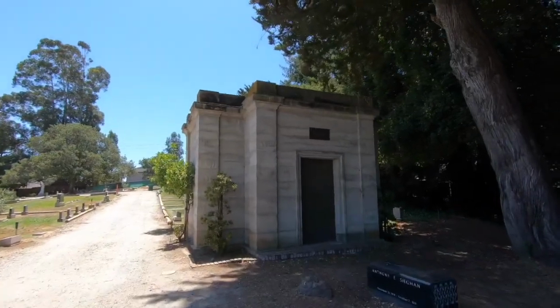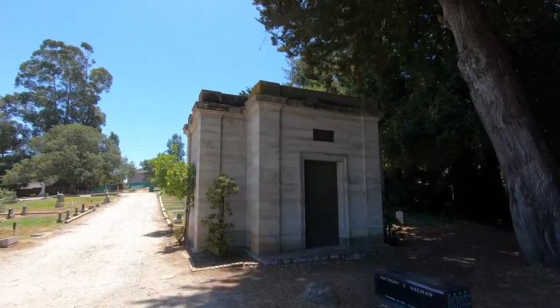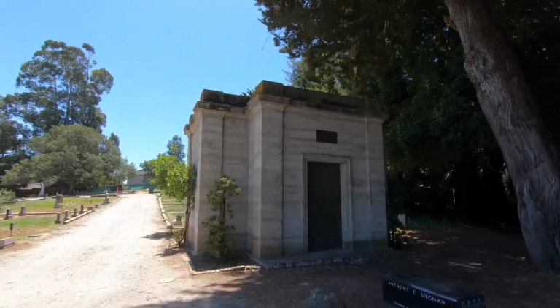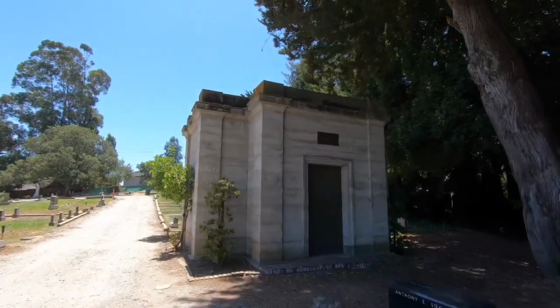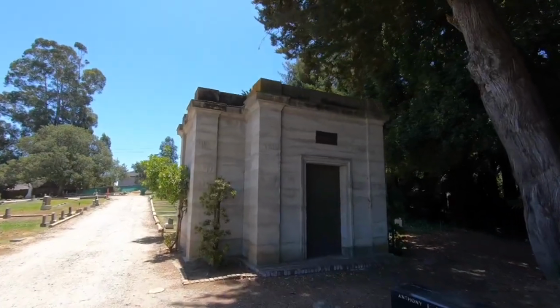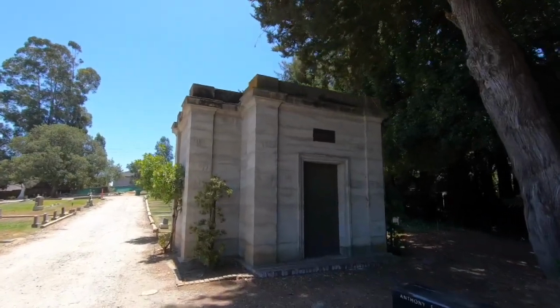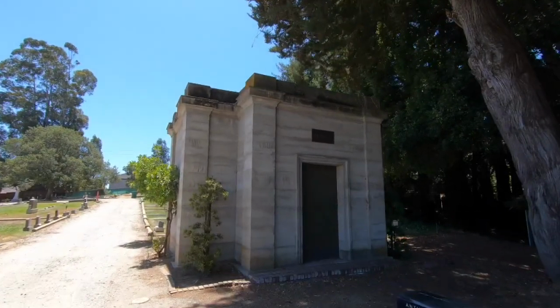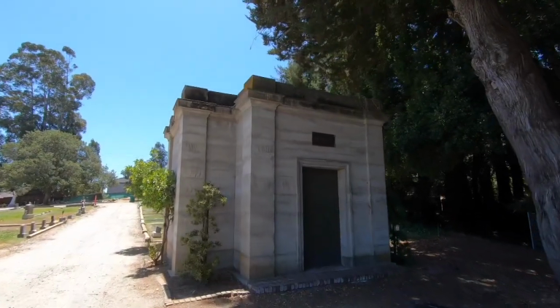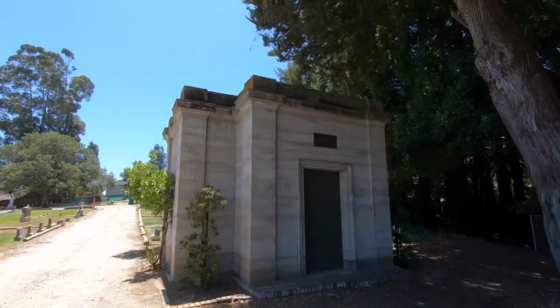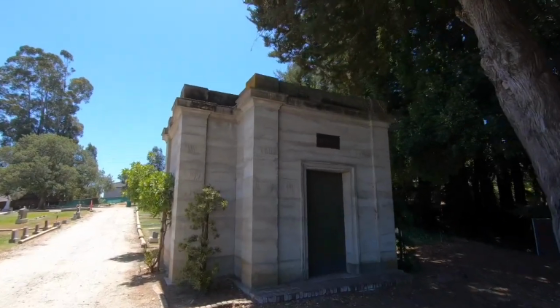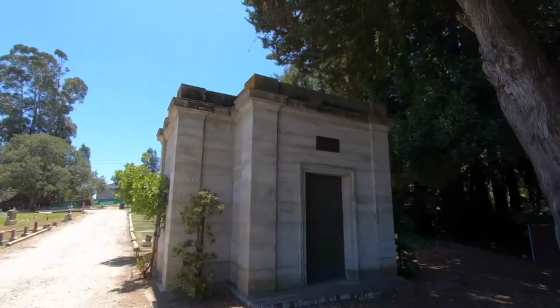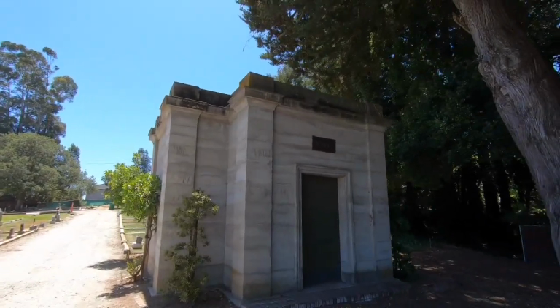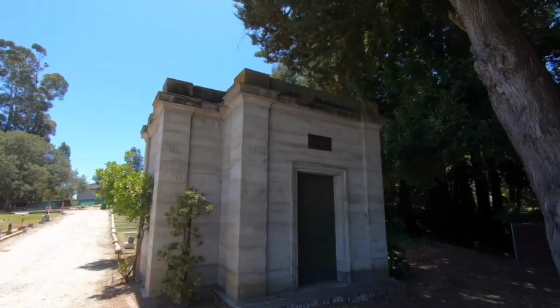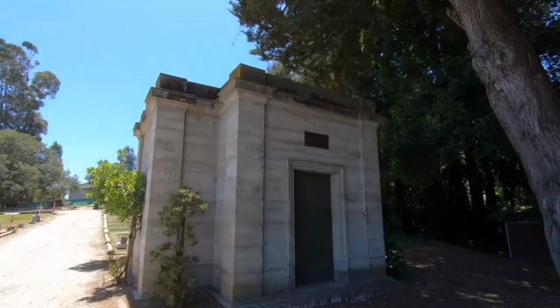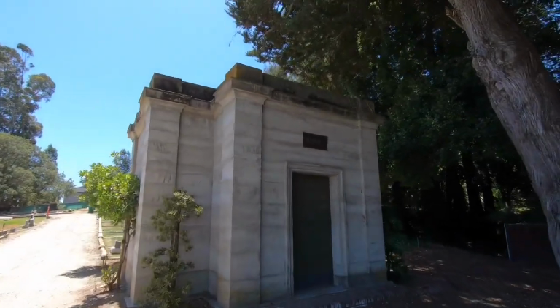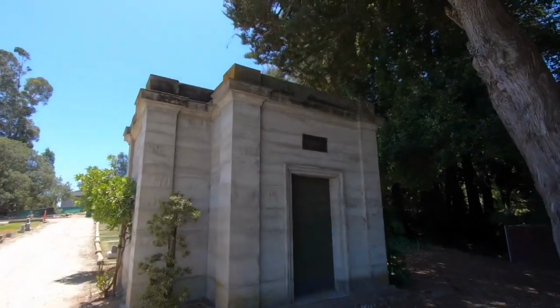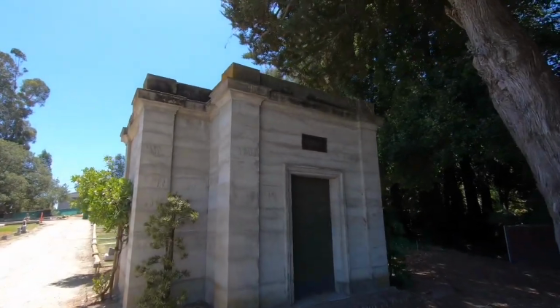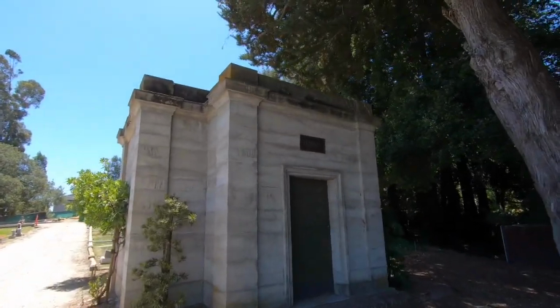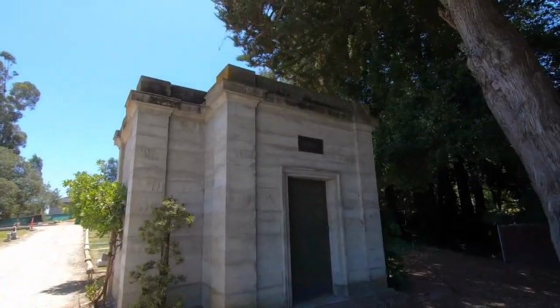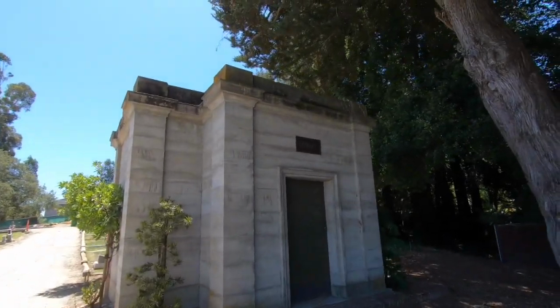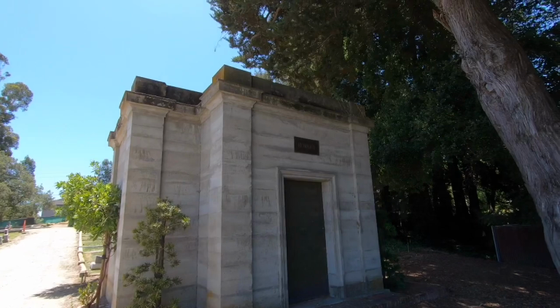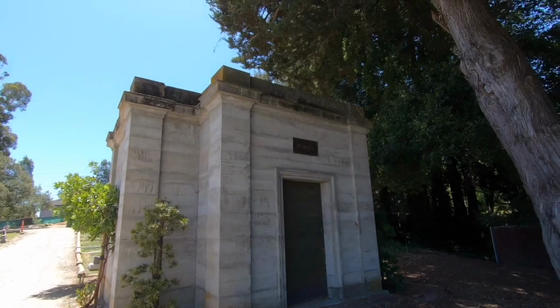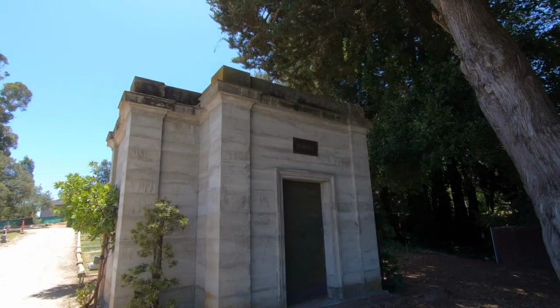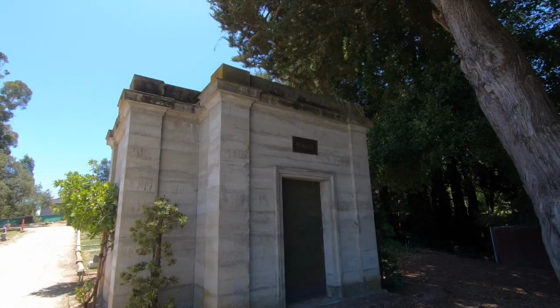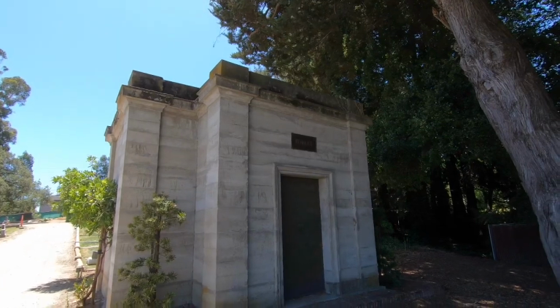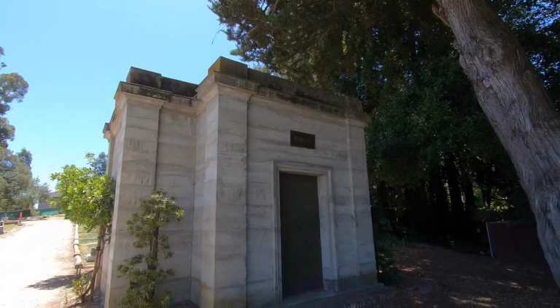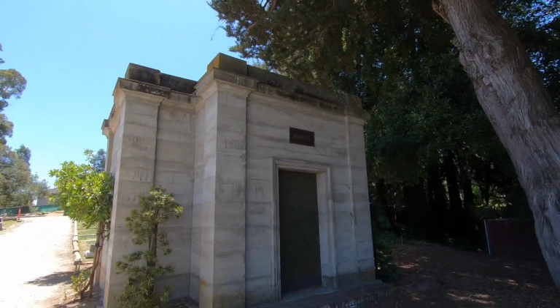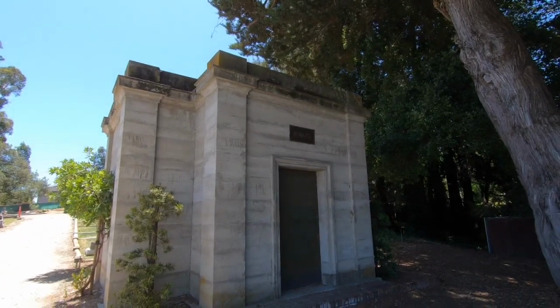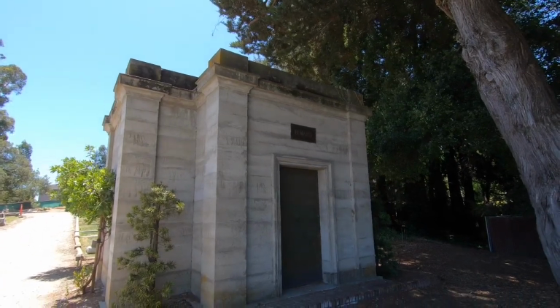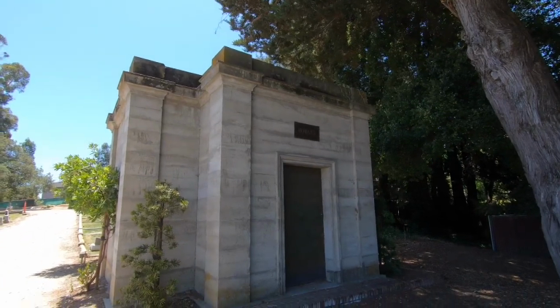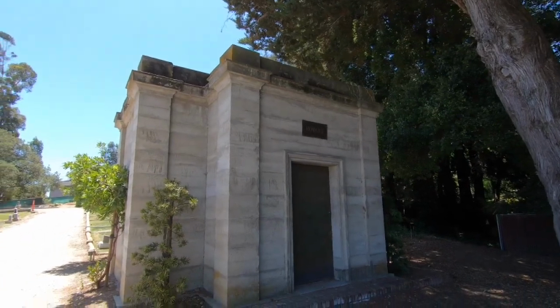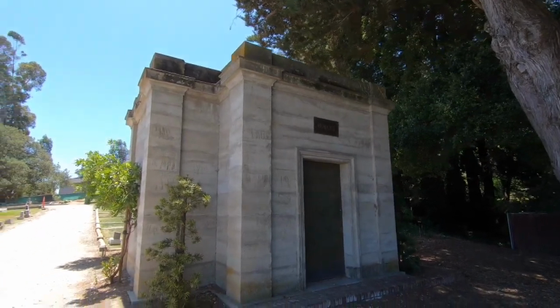Wow, the name's Howard. Locked up tighter than a drum.